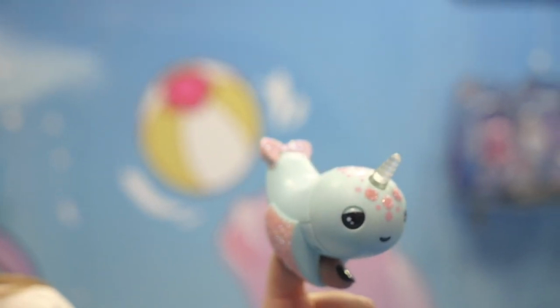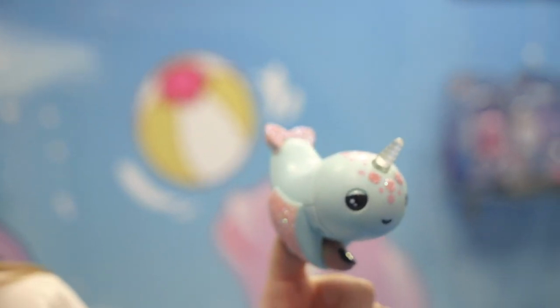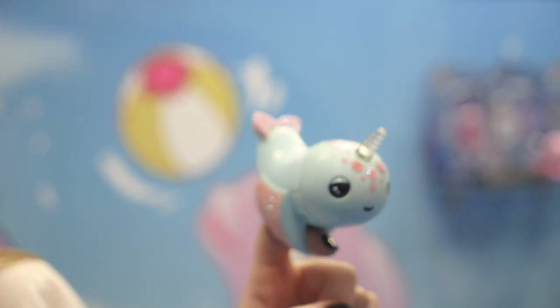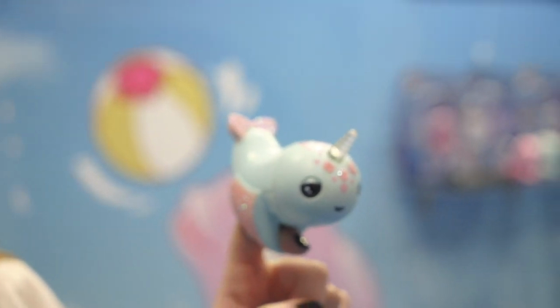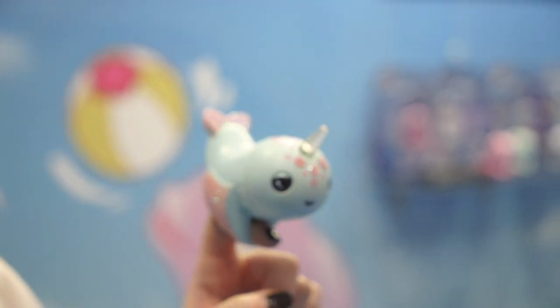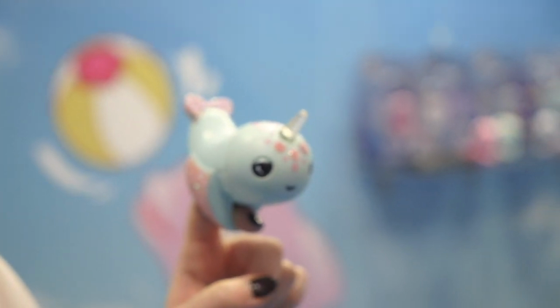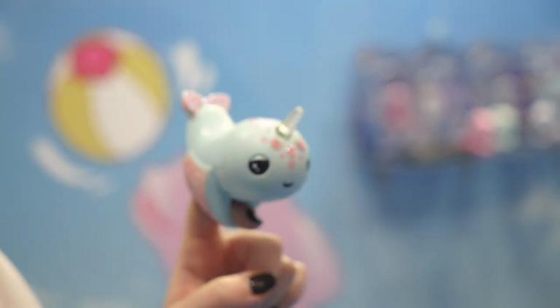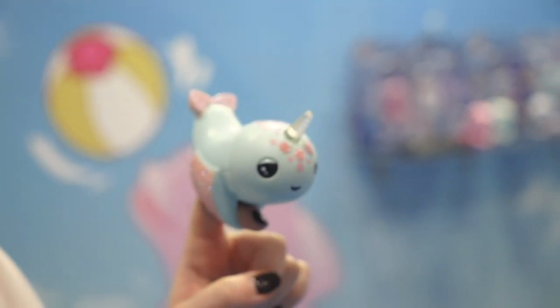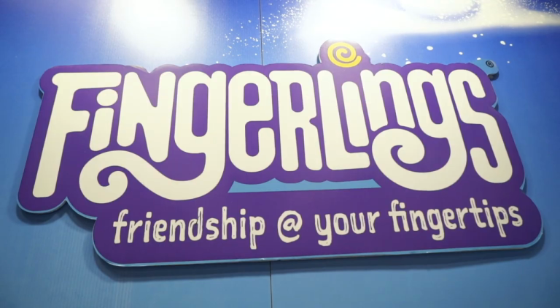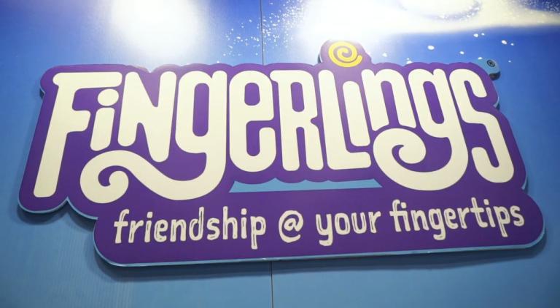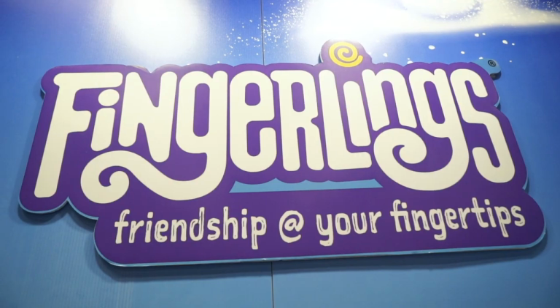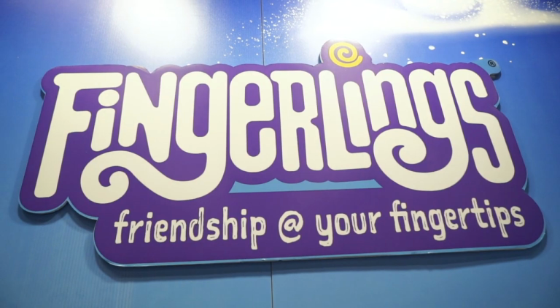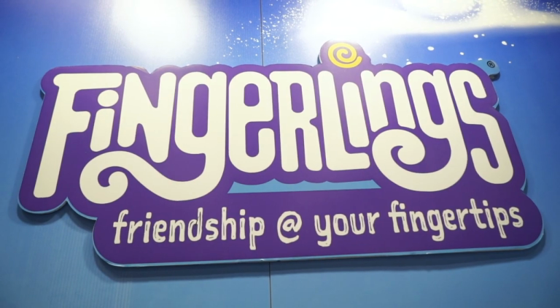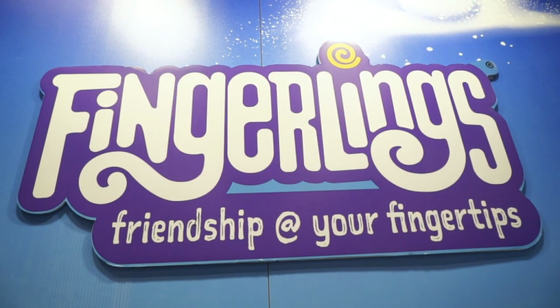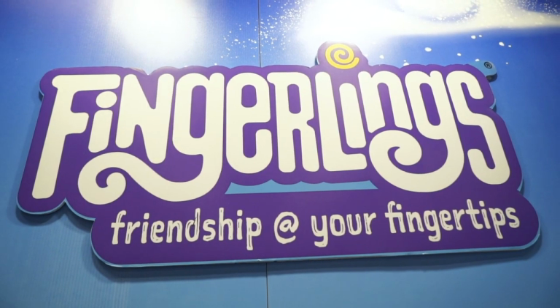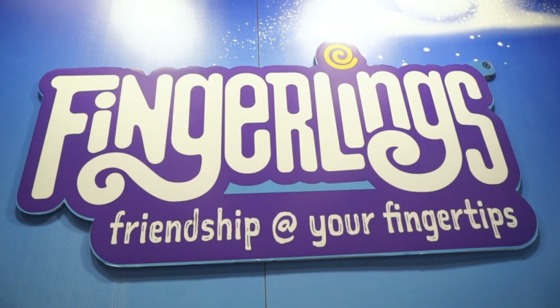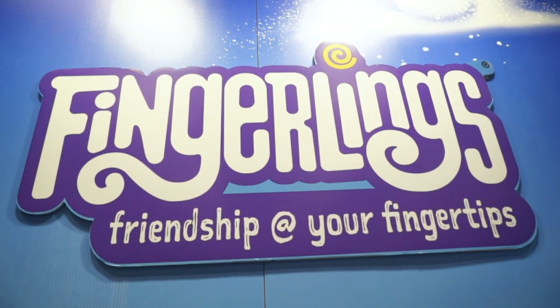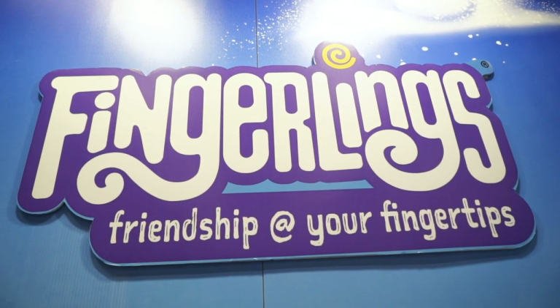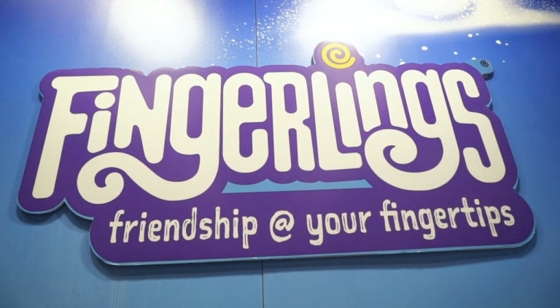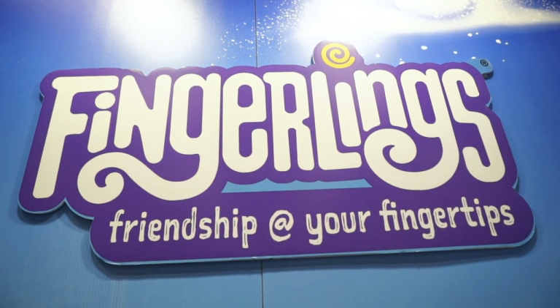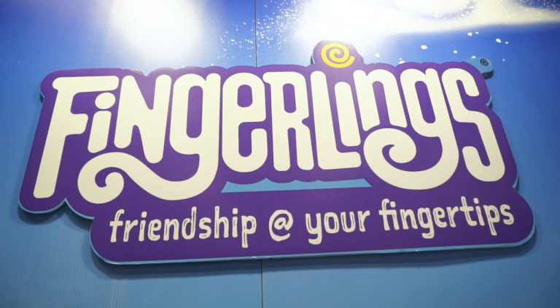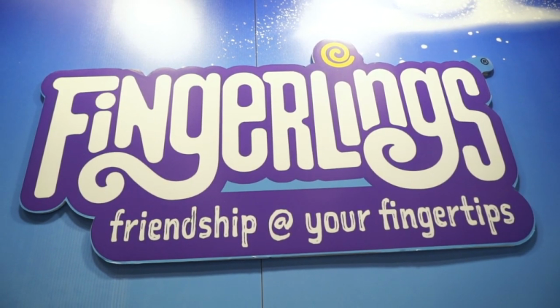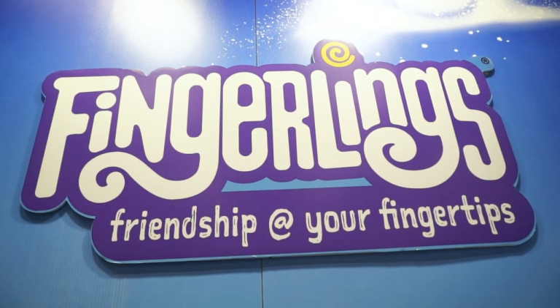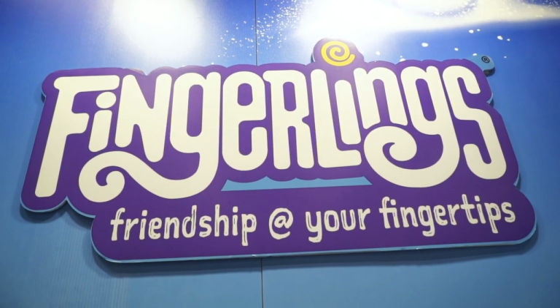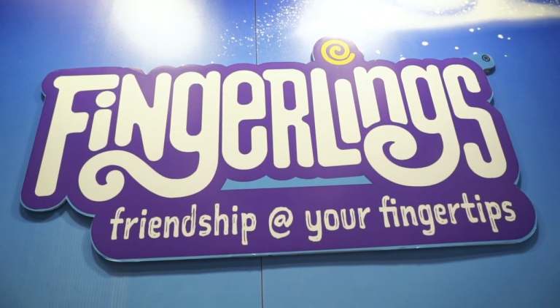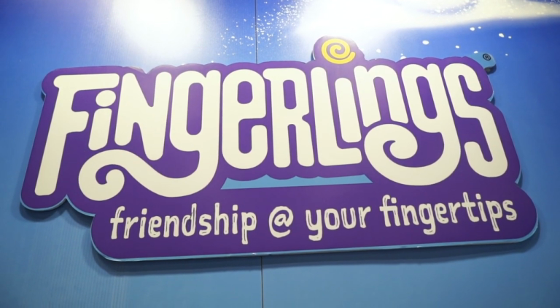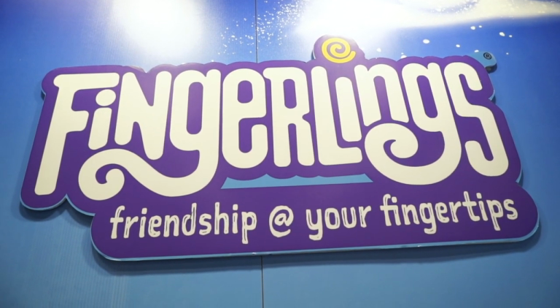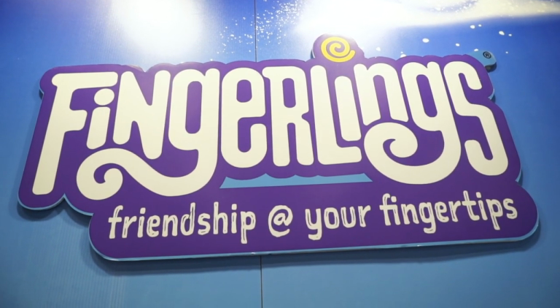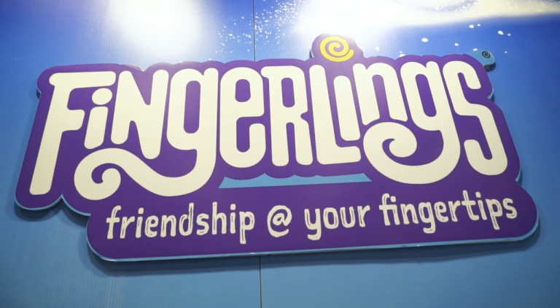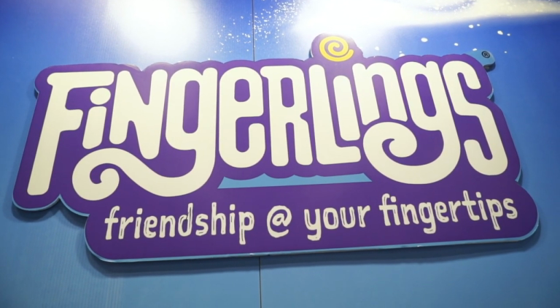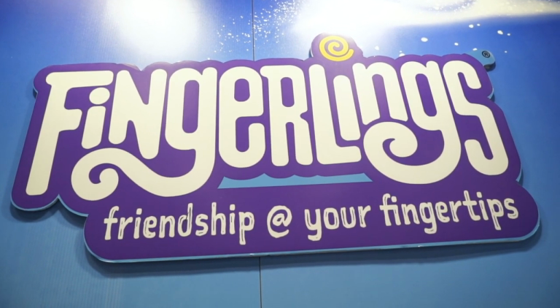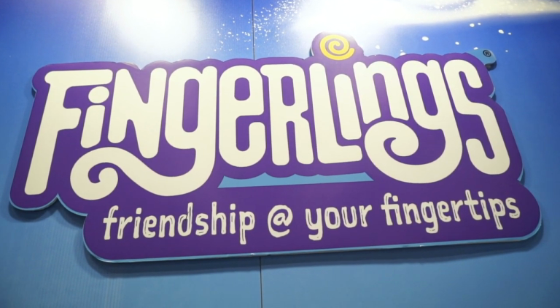For spring 2019 we have a bunch of new fingerlings coming out and what we're really looking to do is innovate in terms of new ways to play.